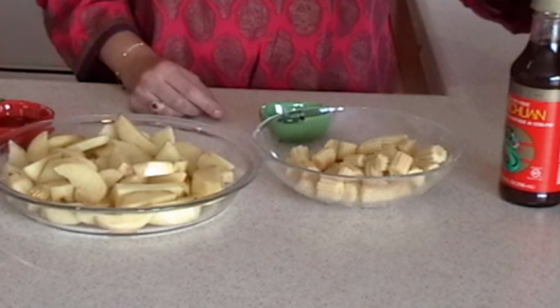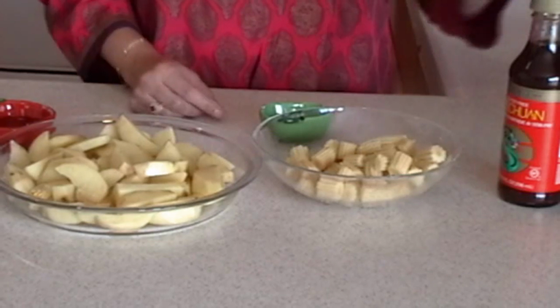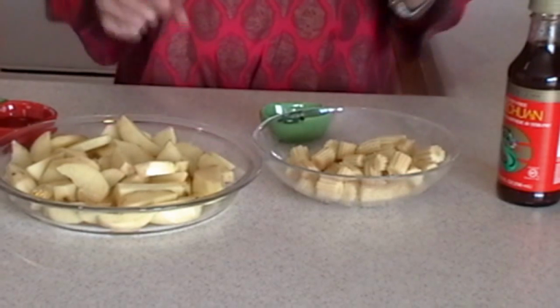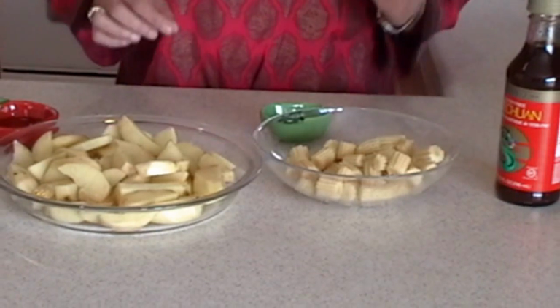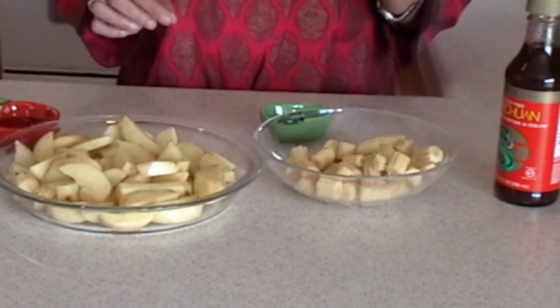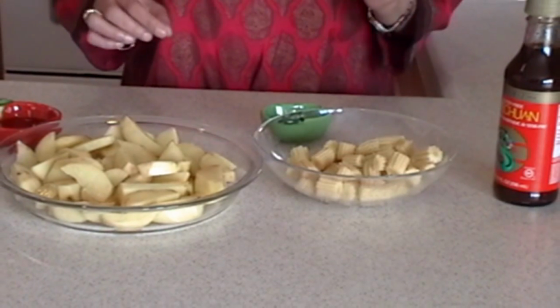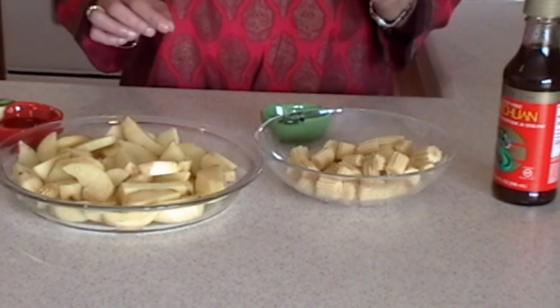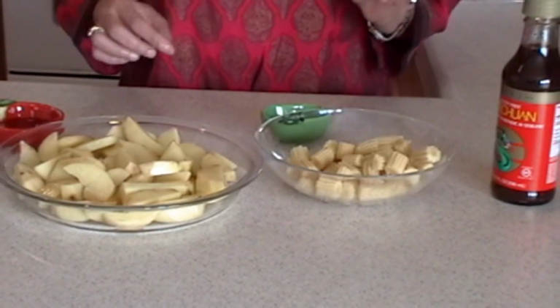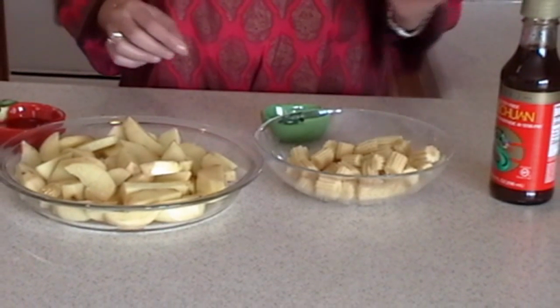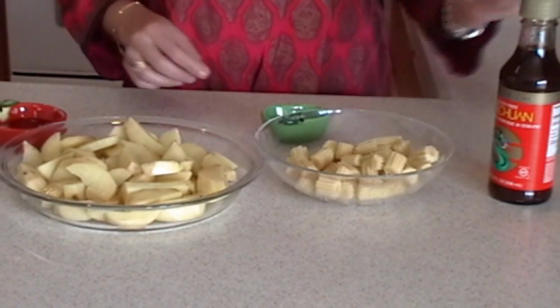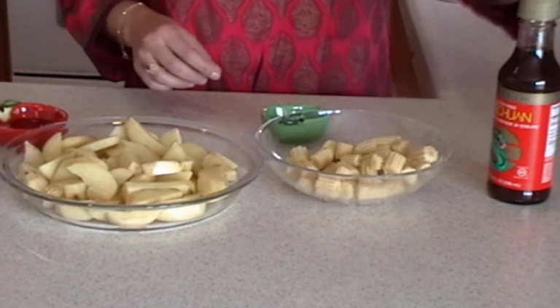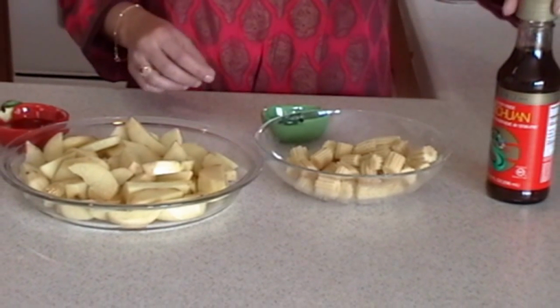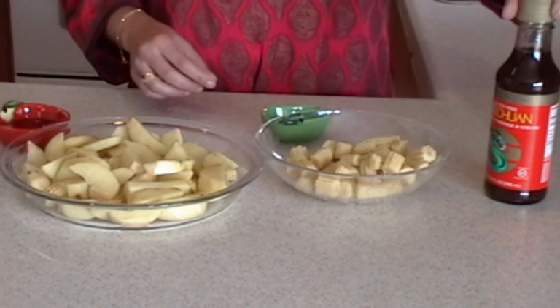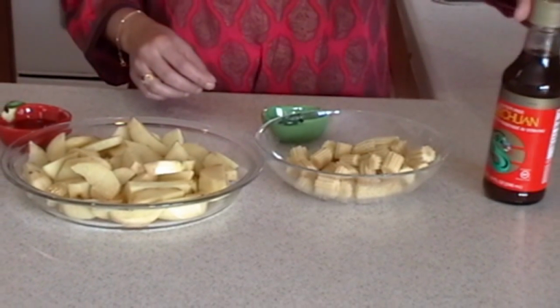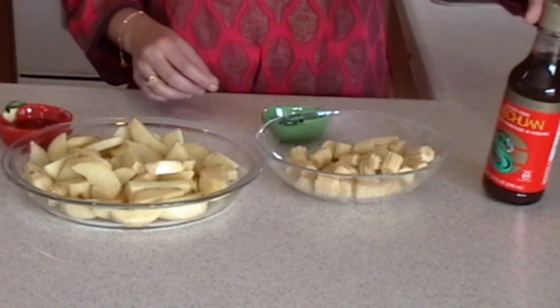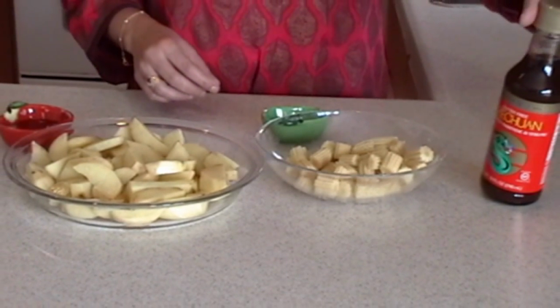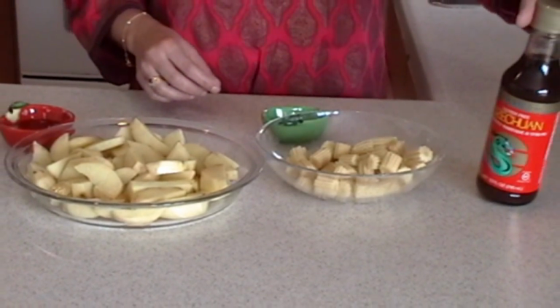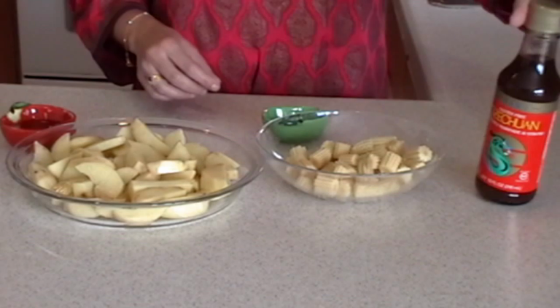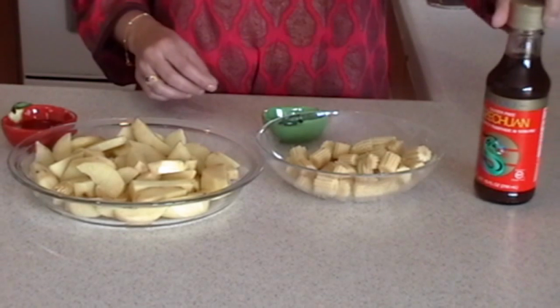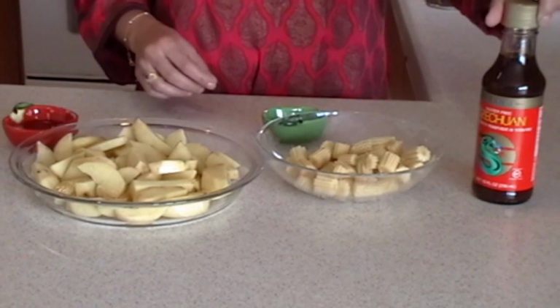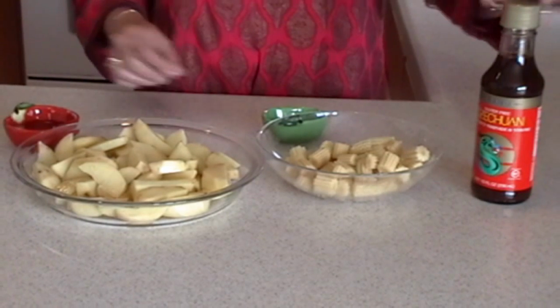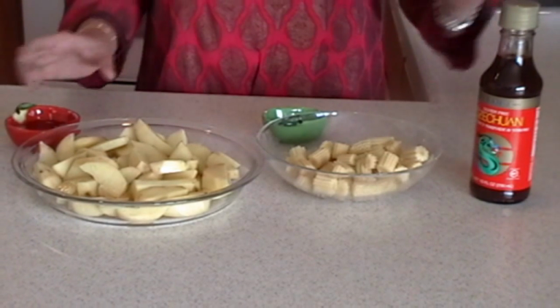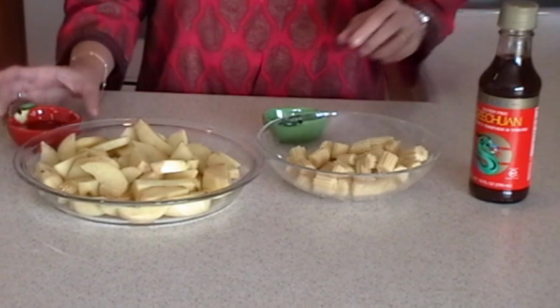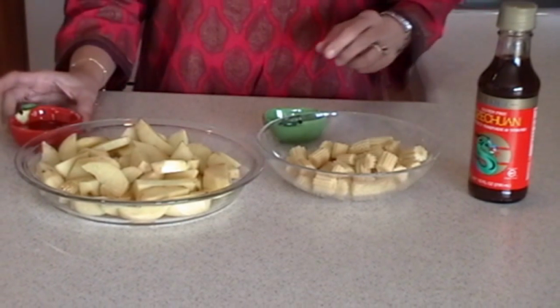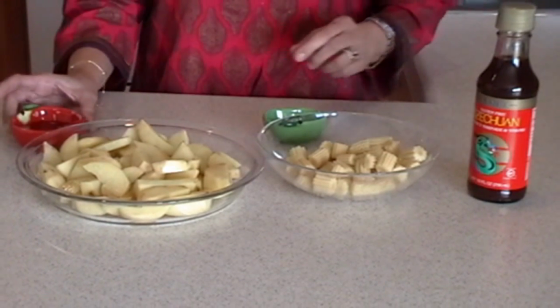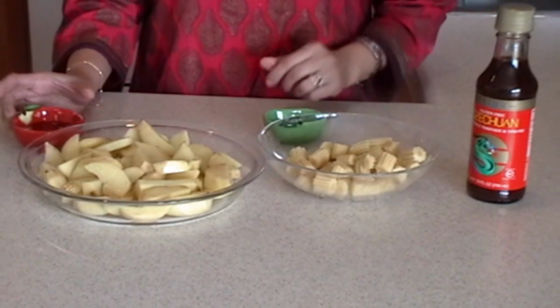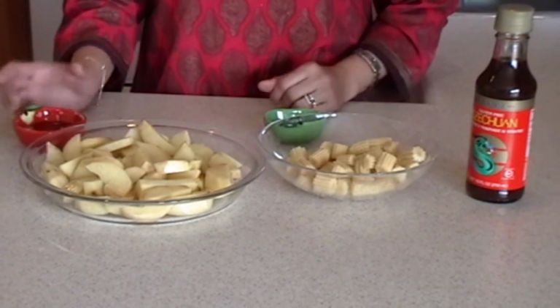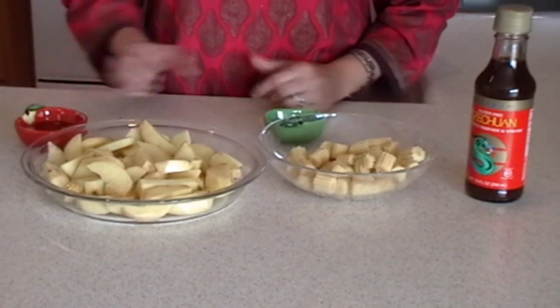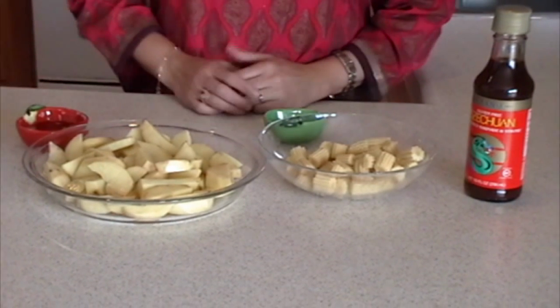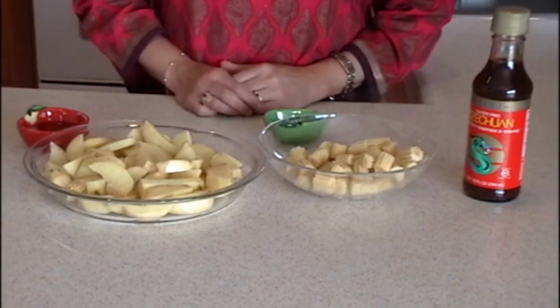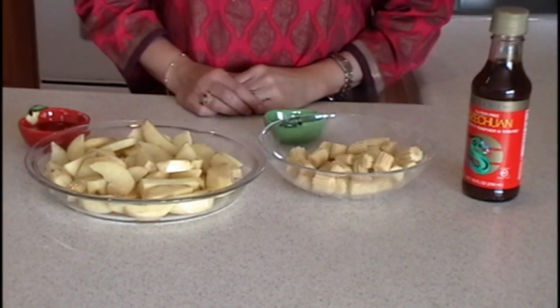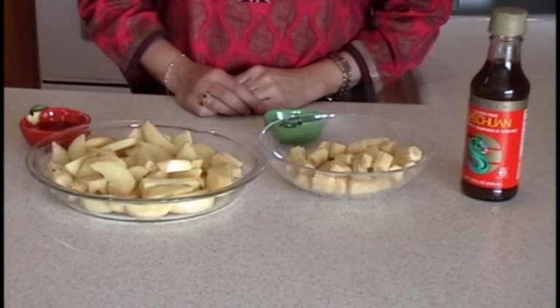For these hot and sweet aloo, we need schezwan sauce, honey and cornstarch.